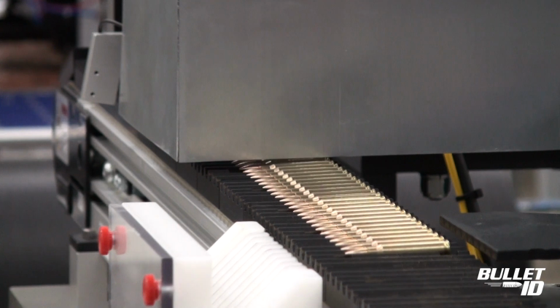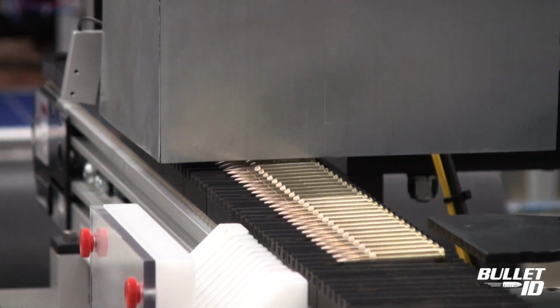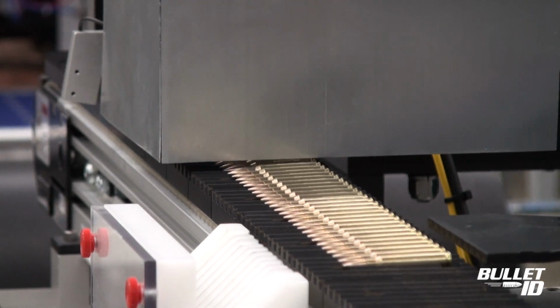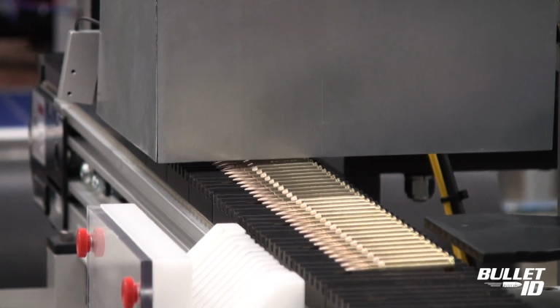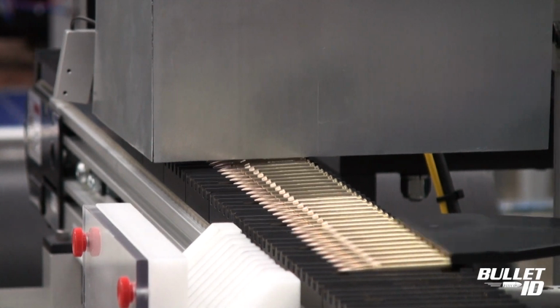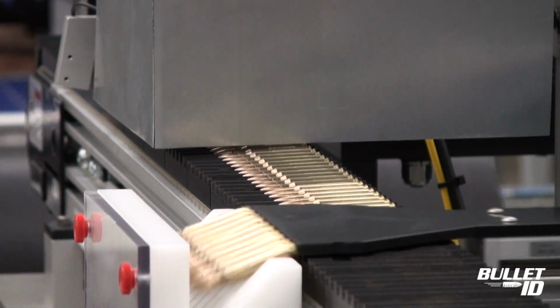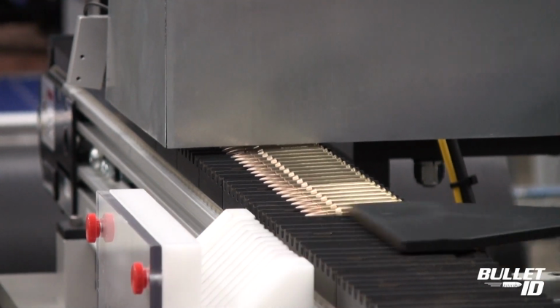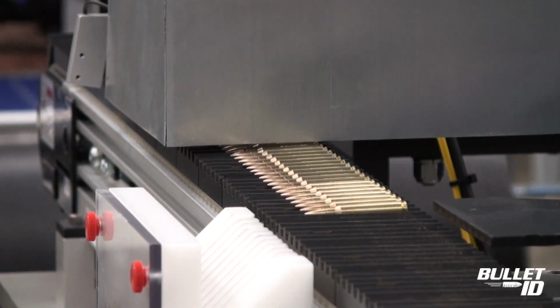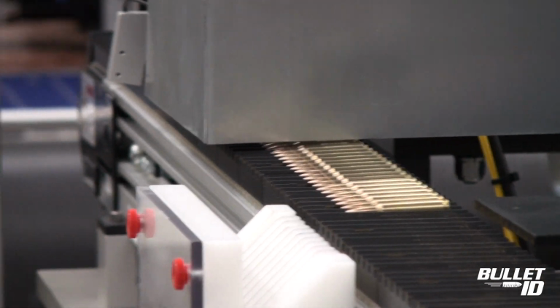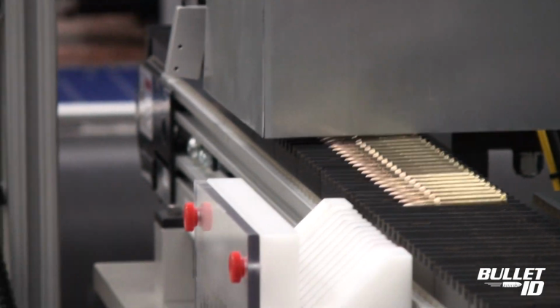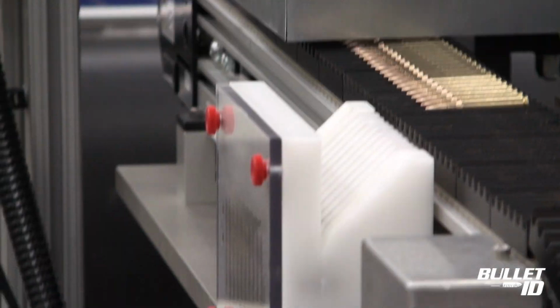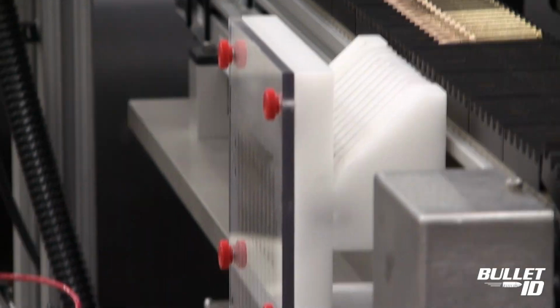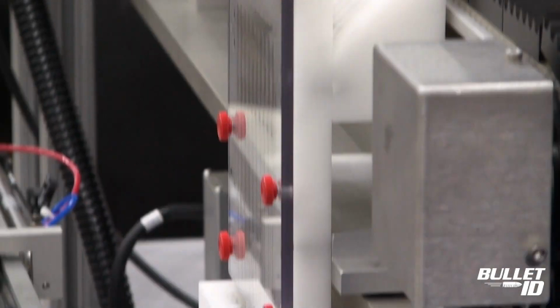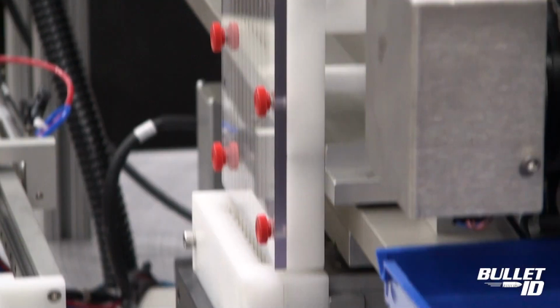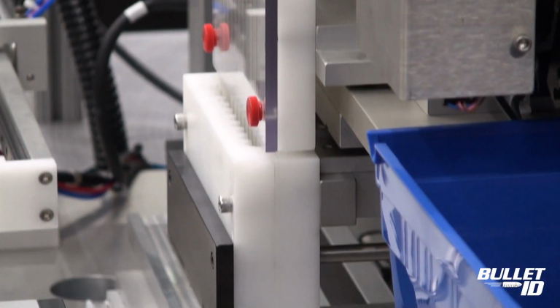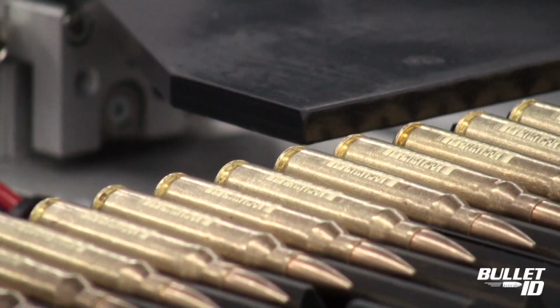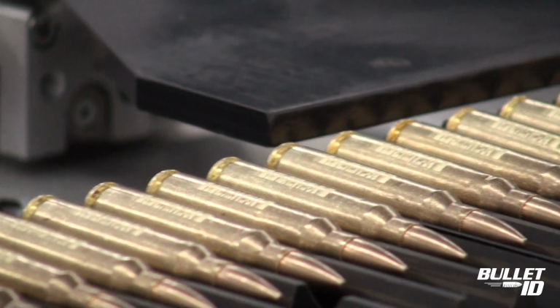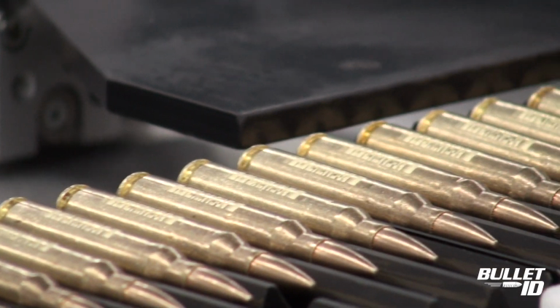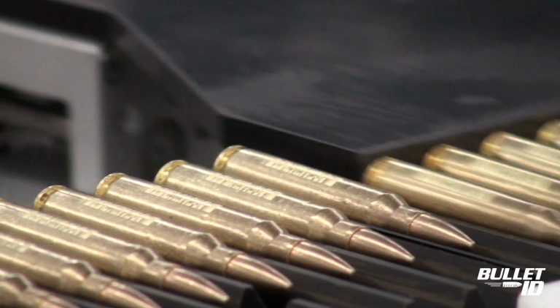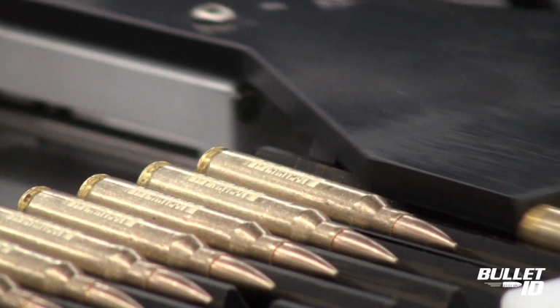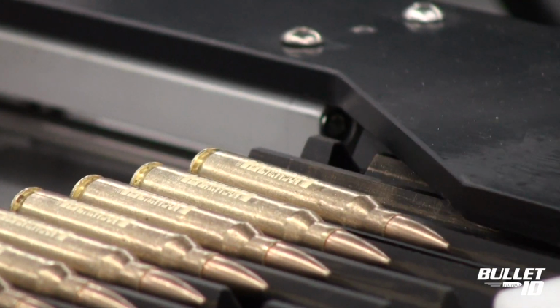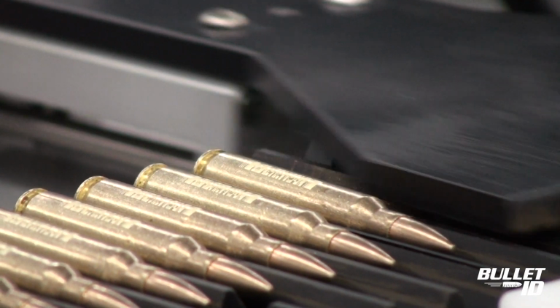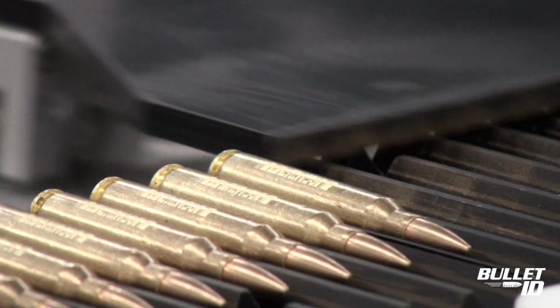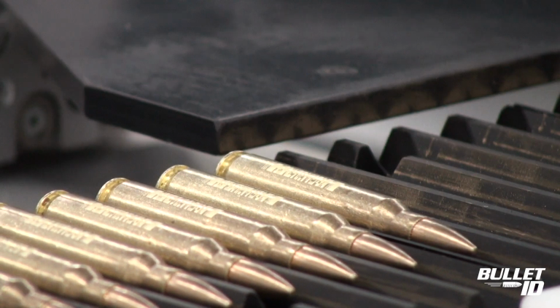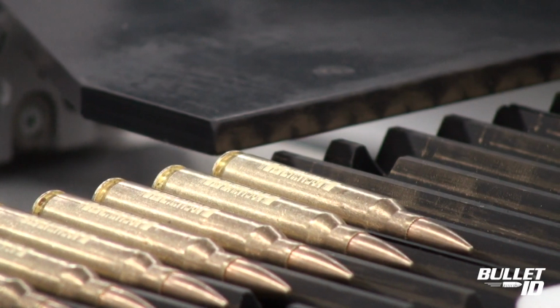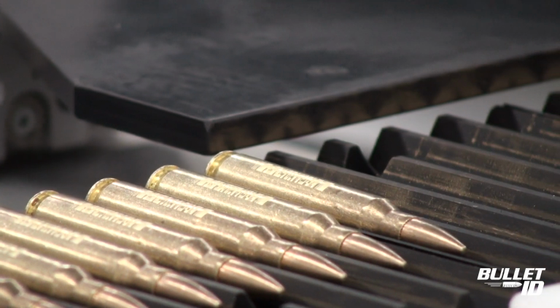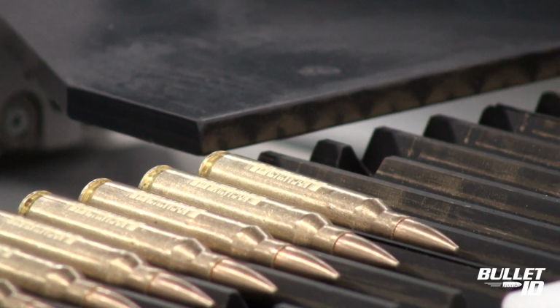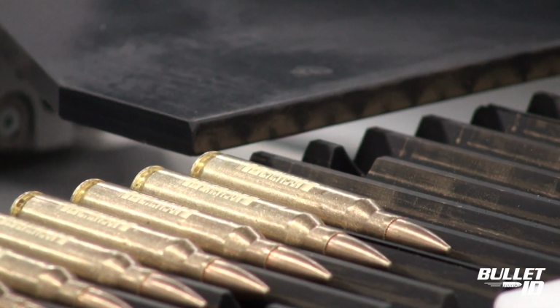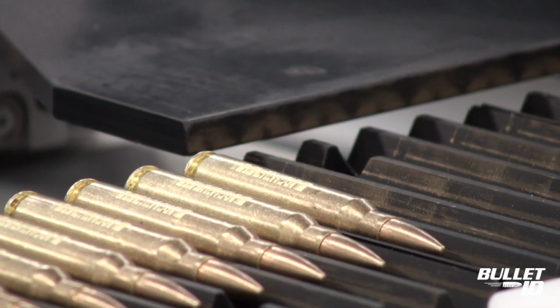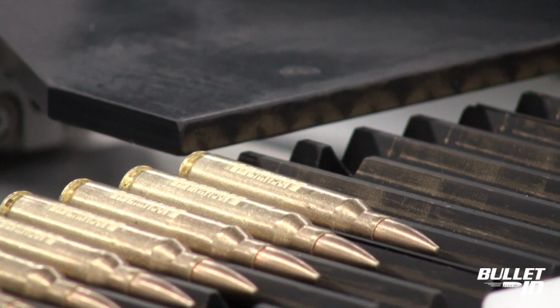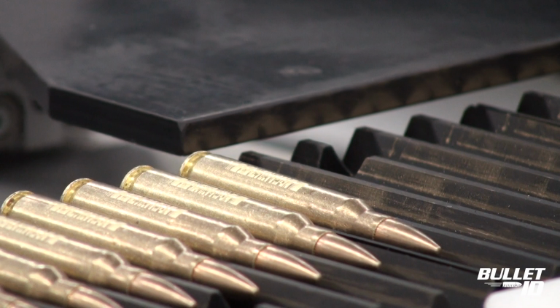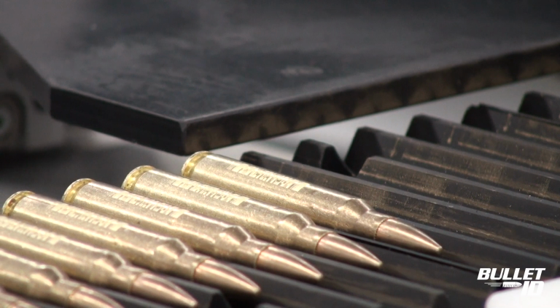Once etched, the now serialized ammunition is re-traded and placed in the automated packing process.